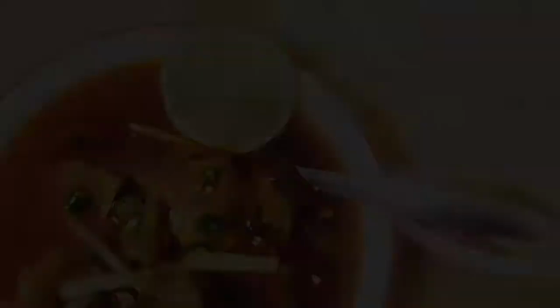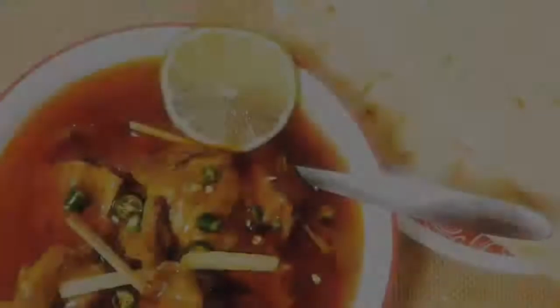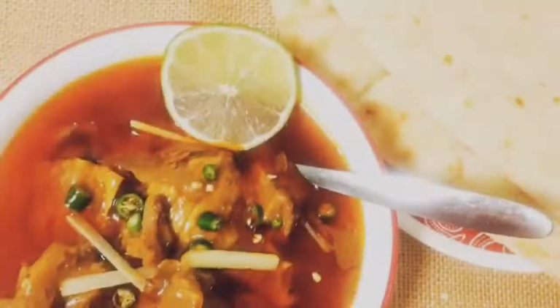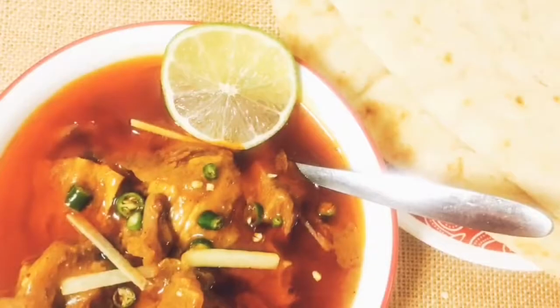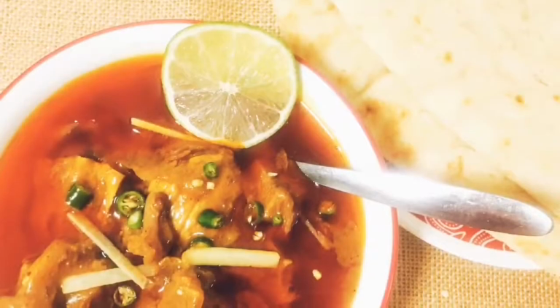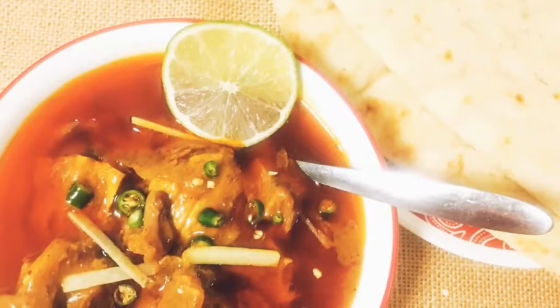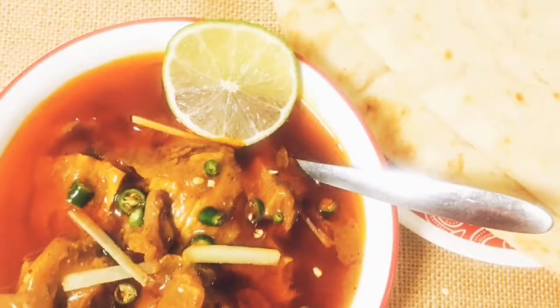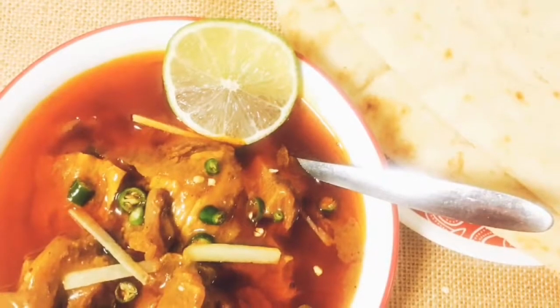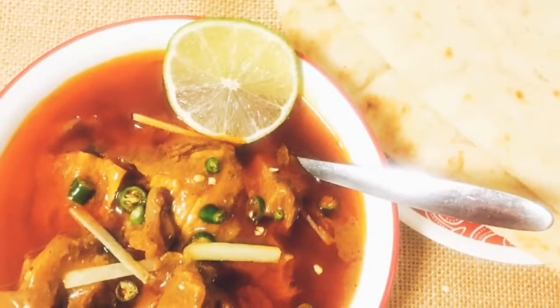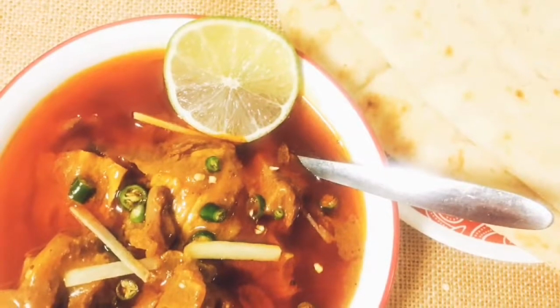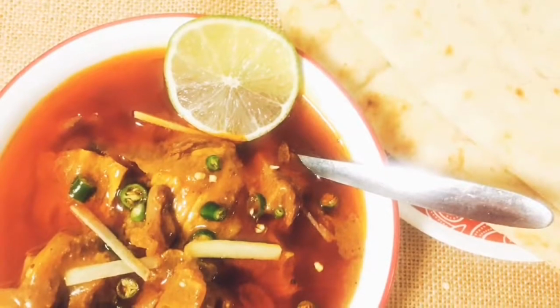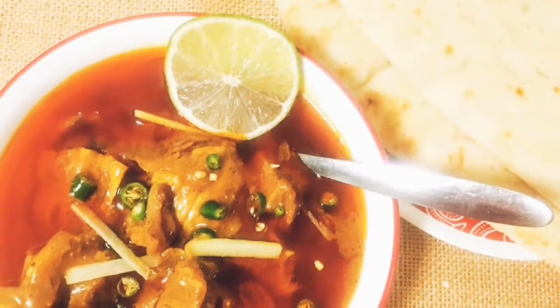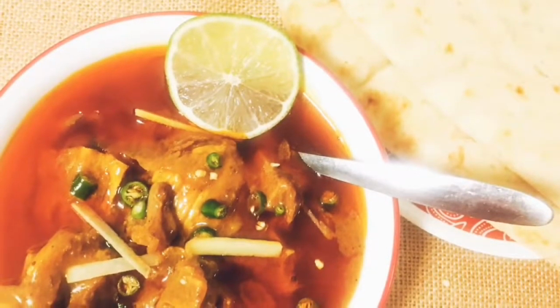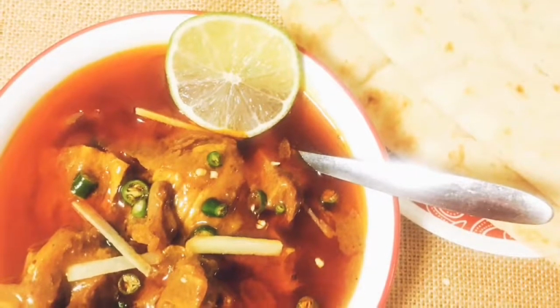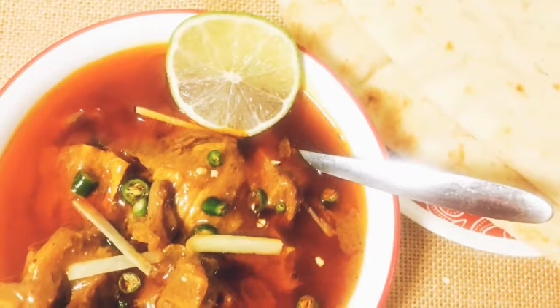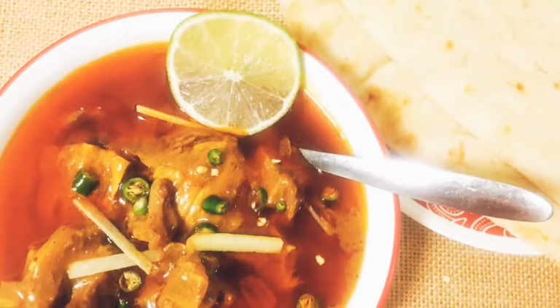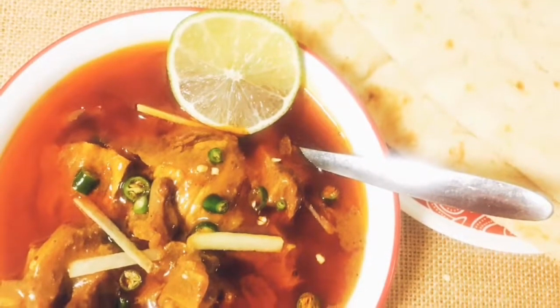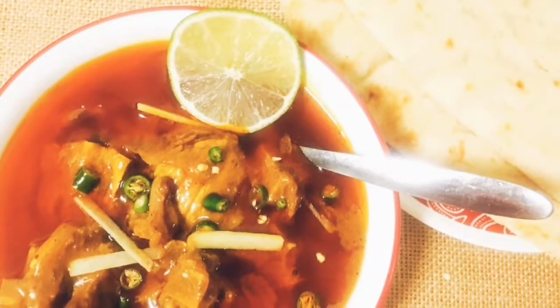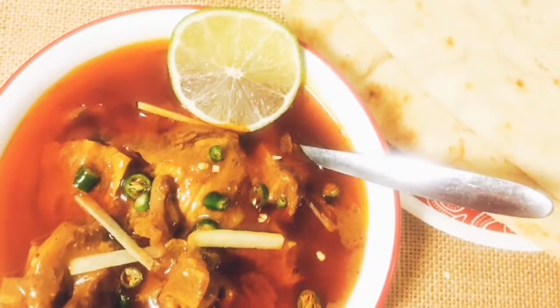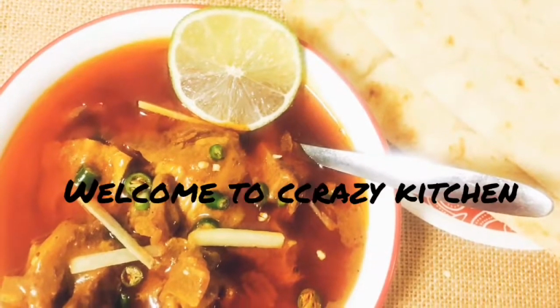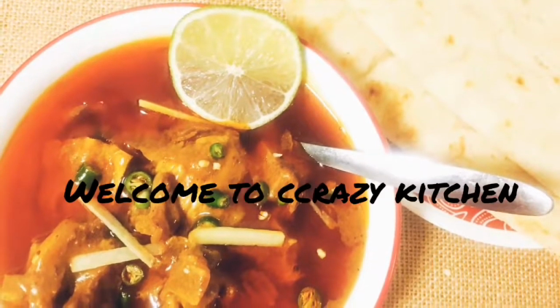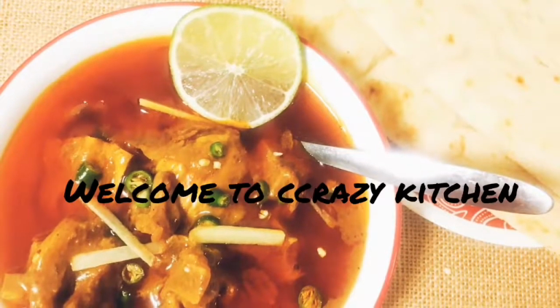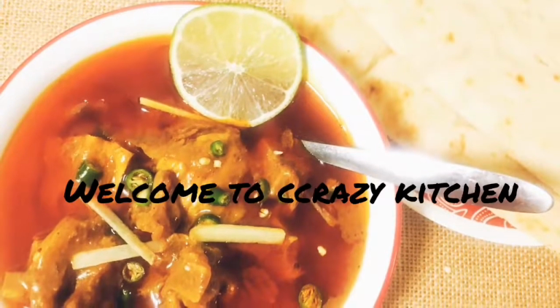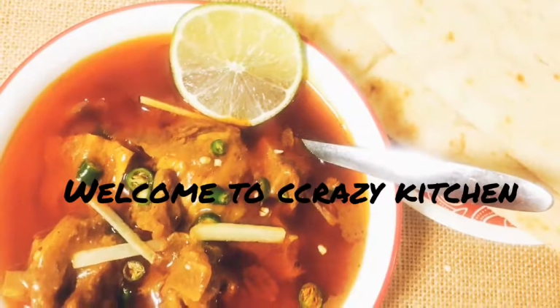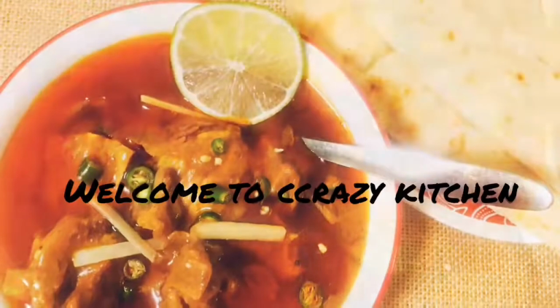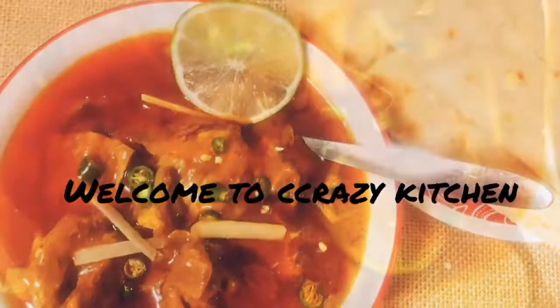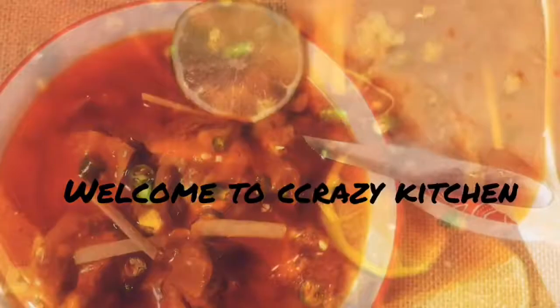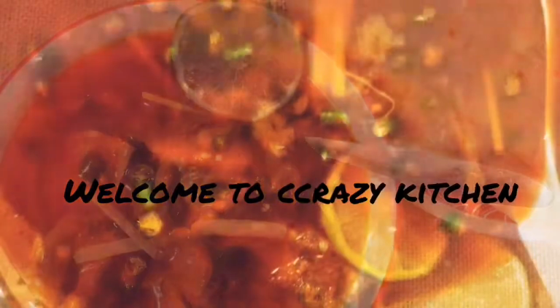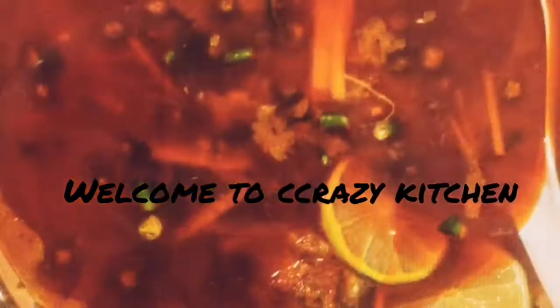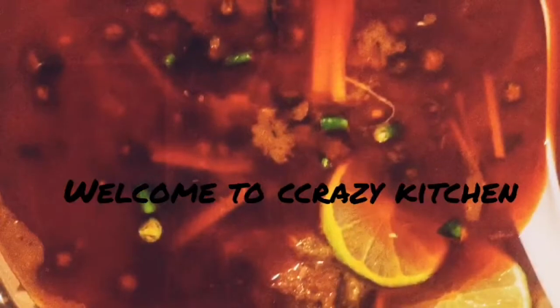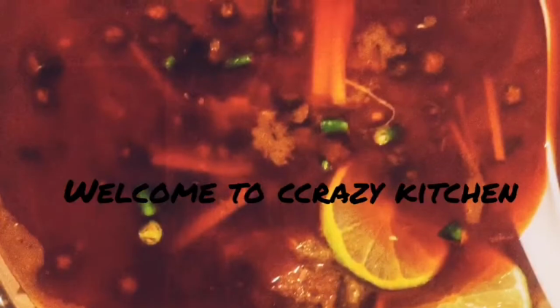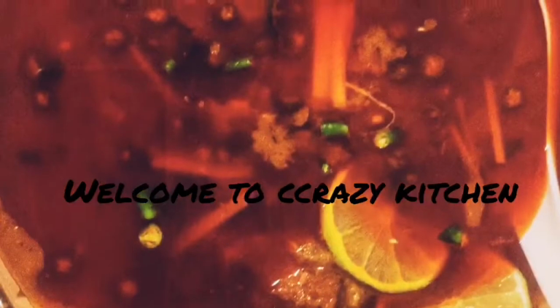Hello friends, welcome to Crazy Kitchen. Crazy Kitchen mein aapka swagat hai.